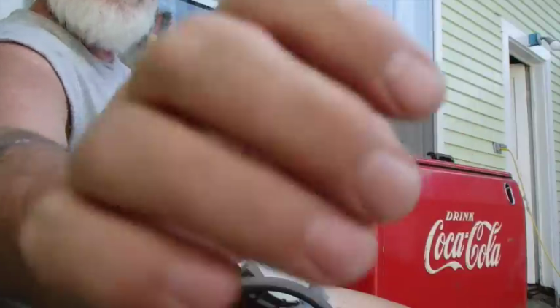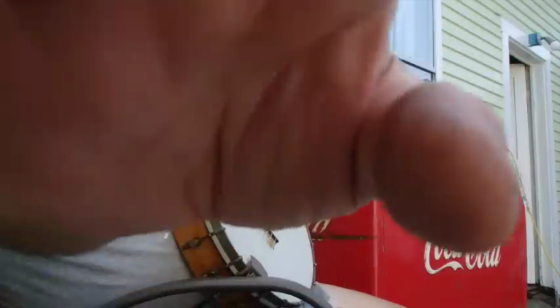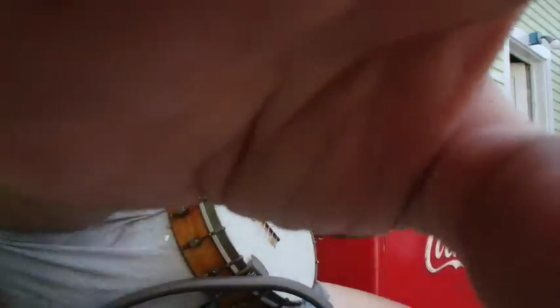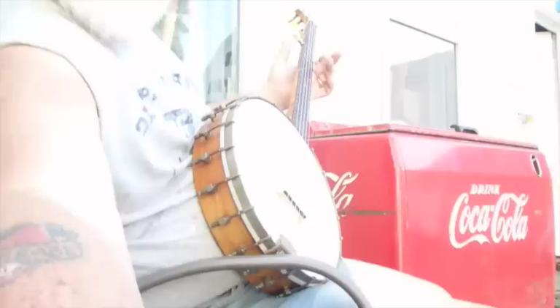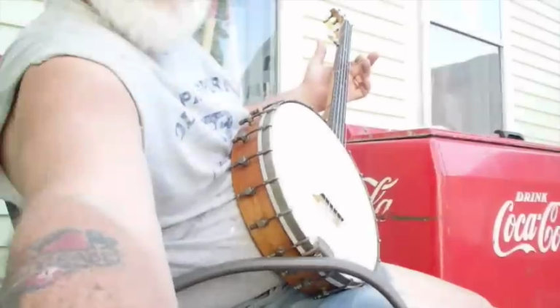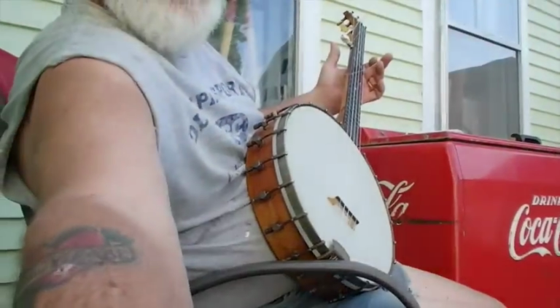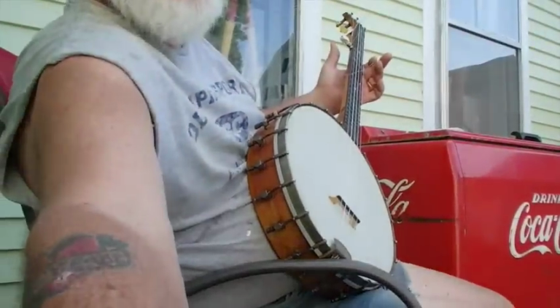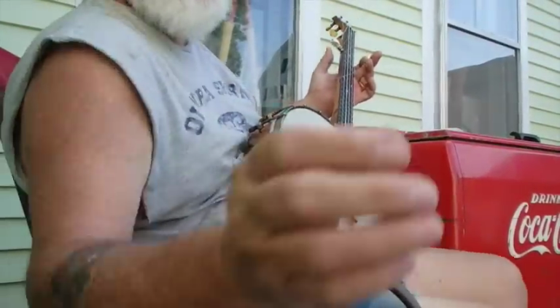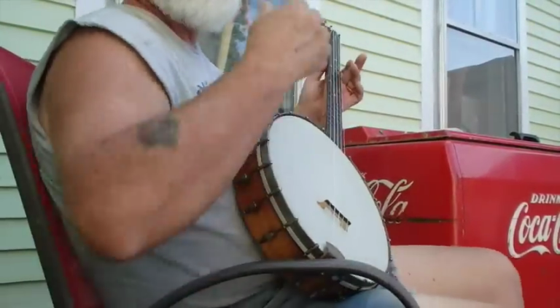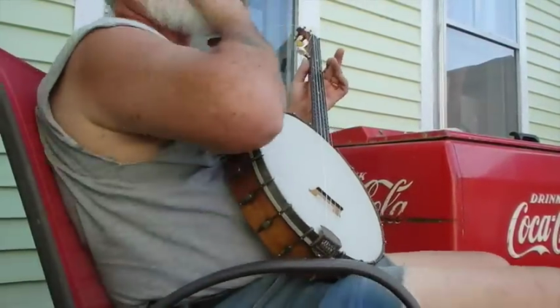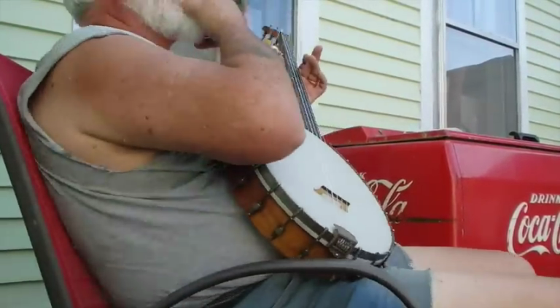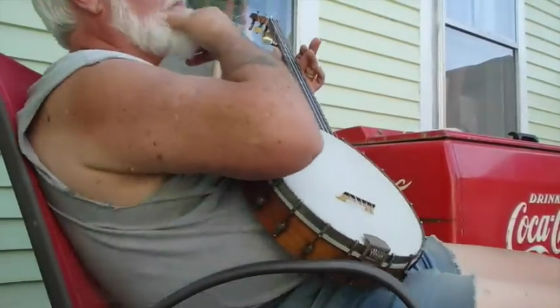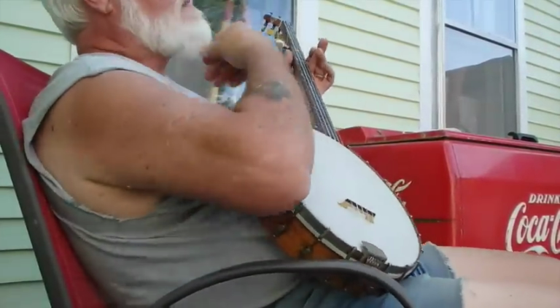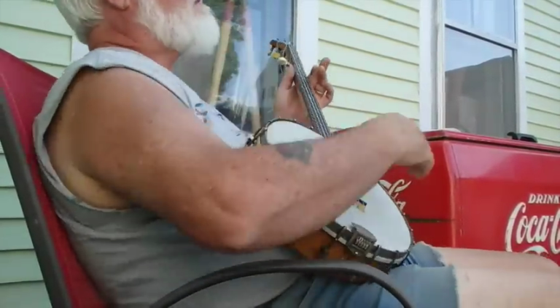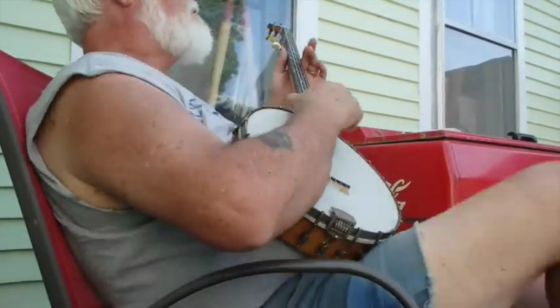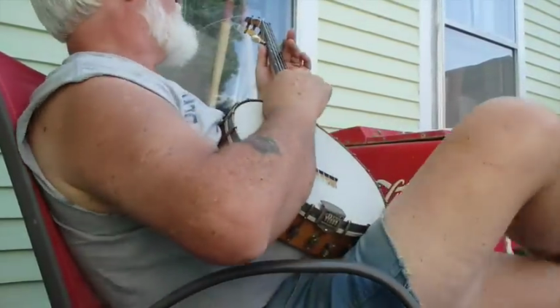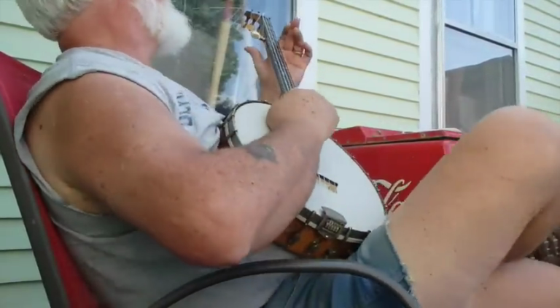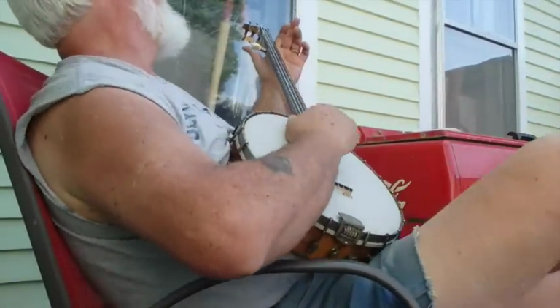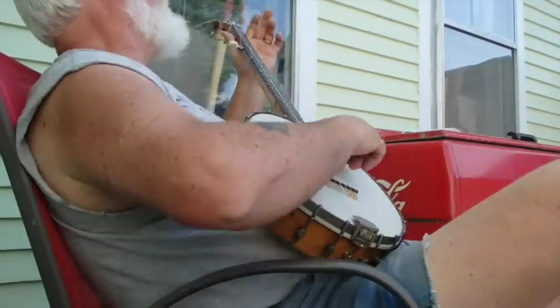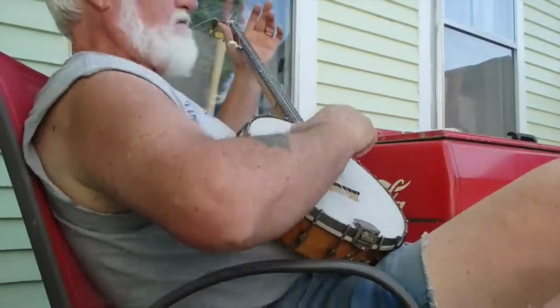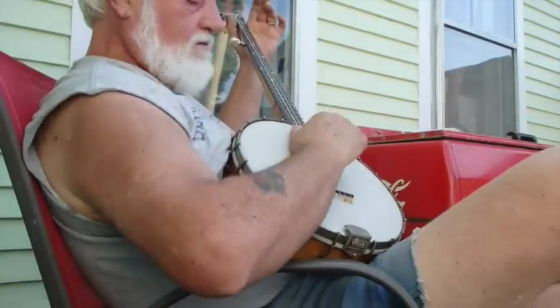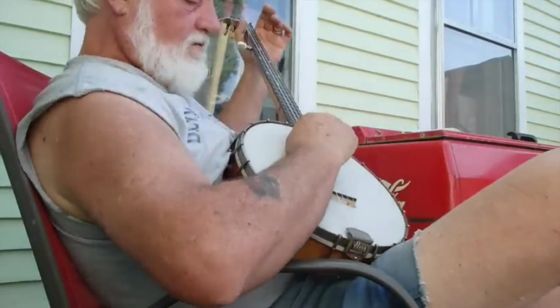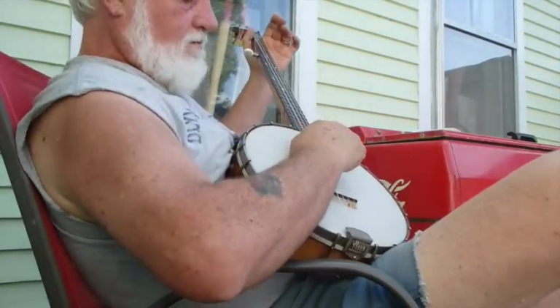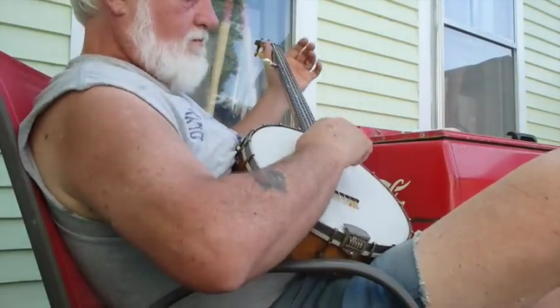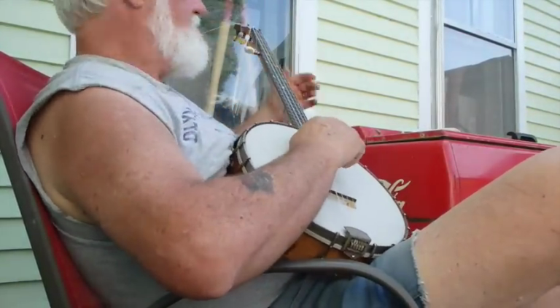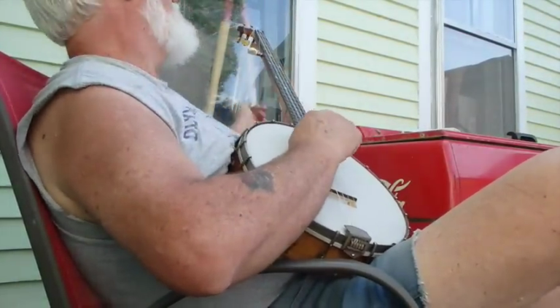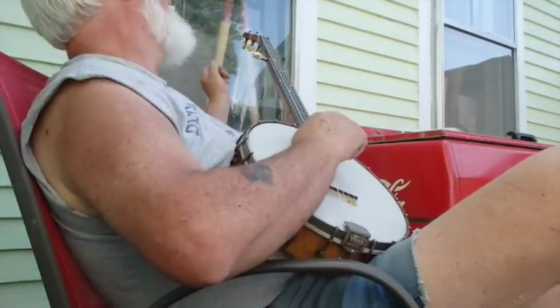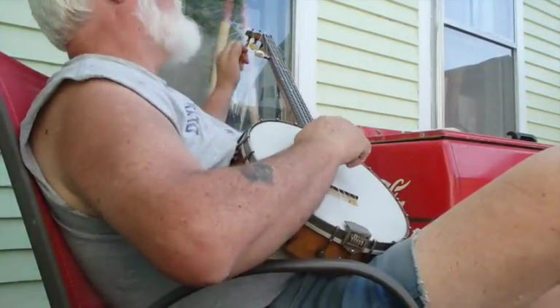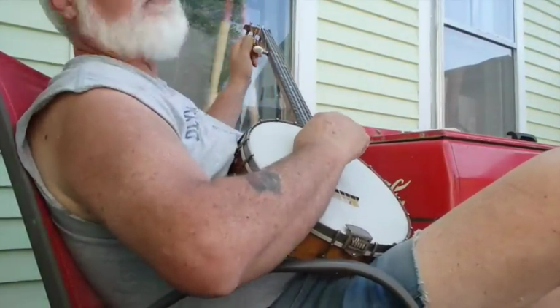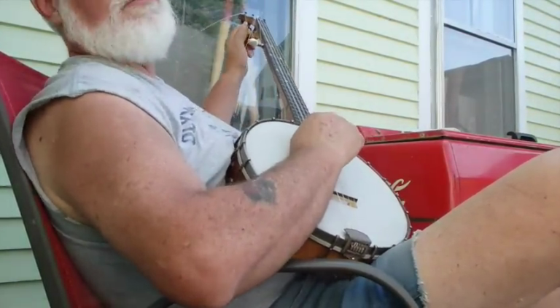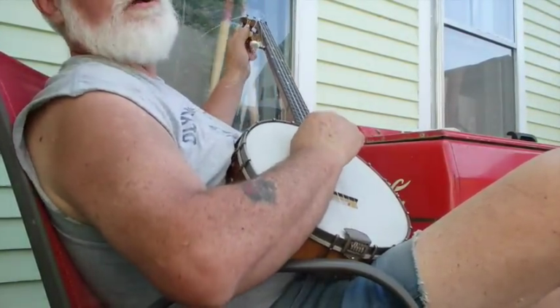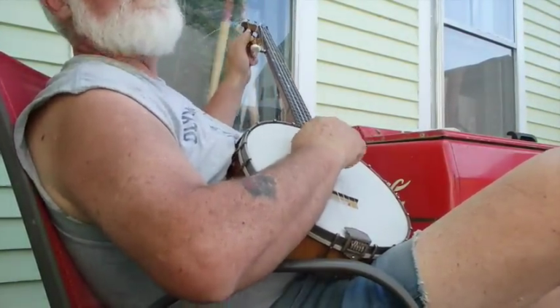Okay, we got her strung up enough to play a little, so let's play a little. Strings are stretching.